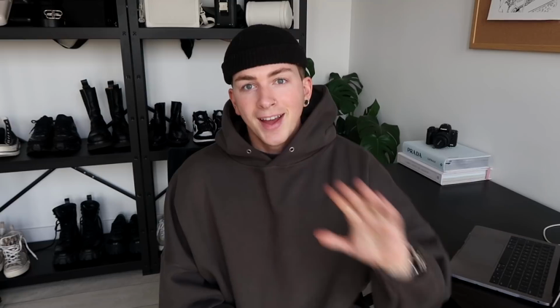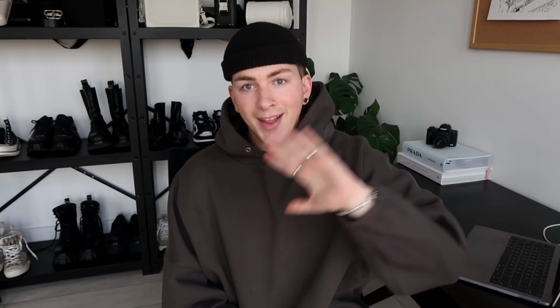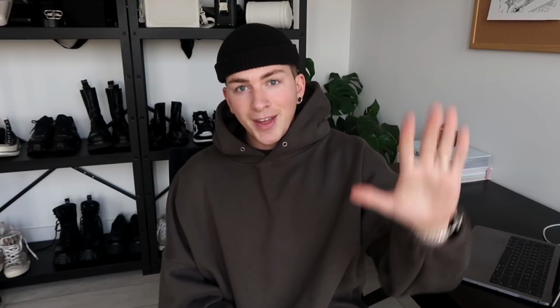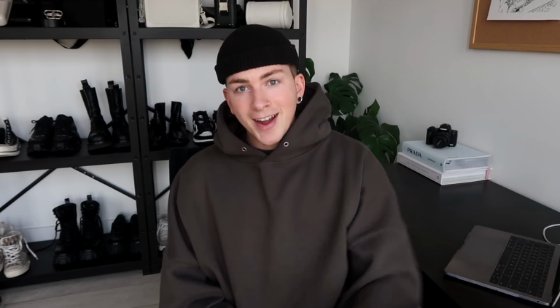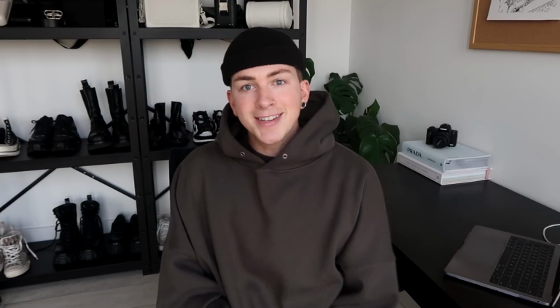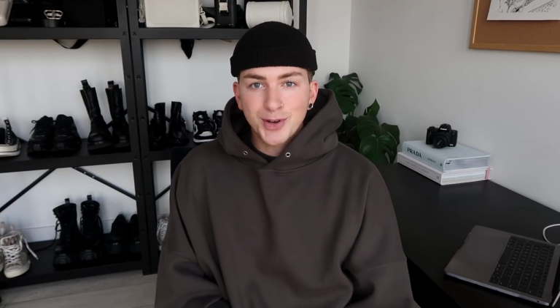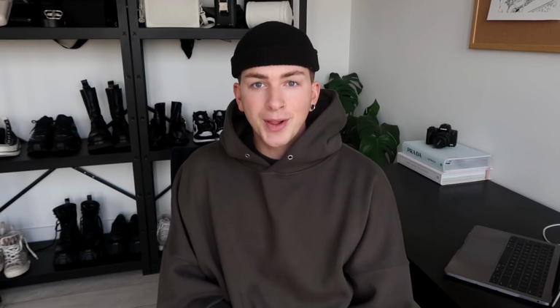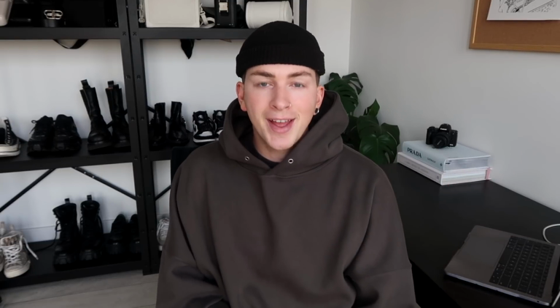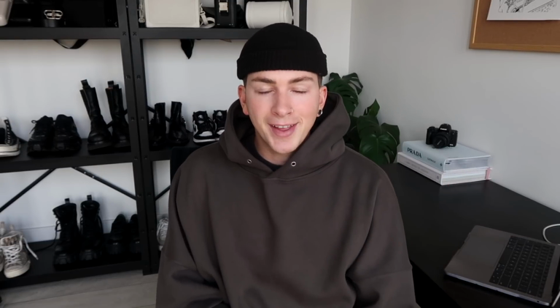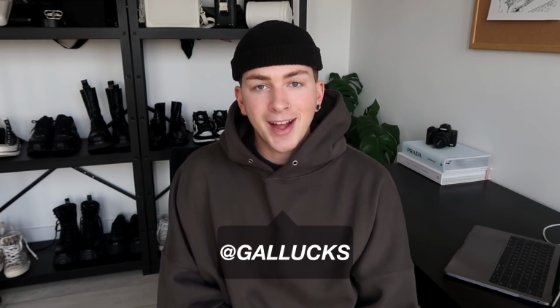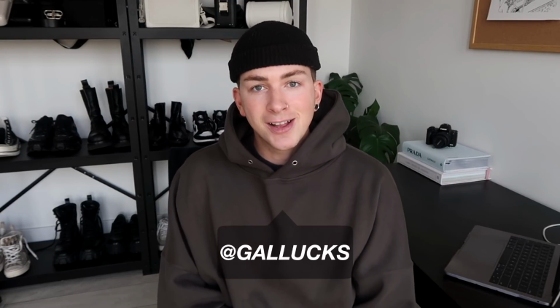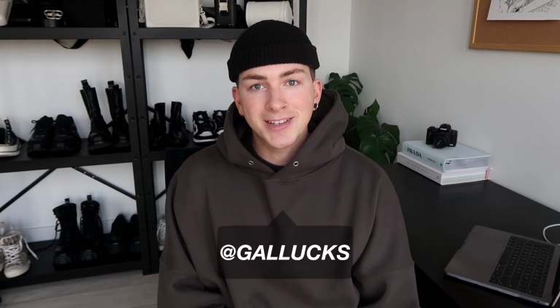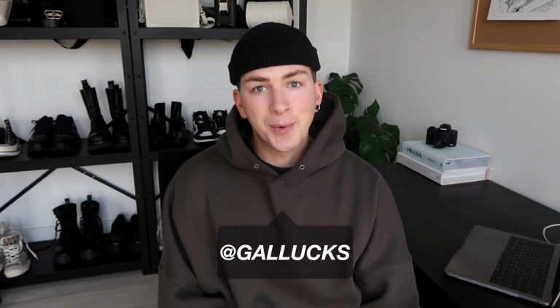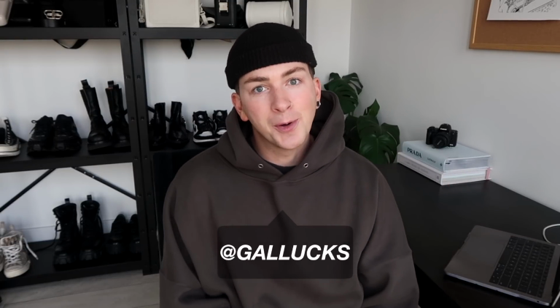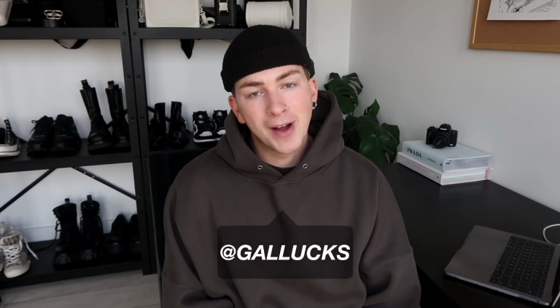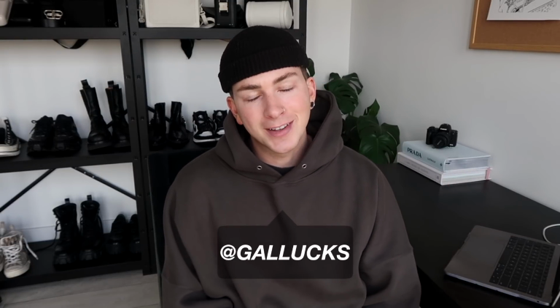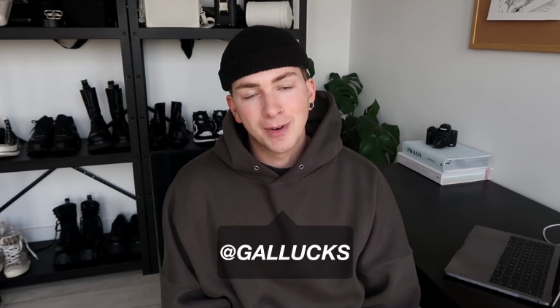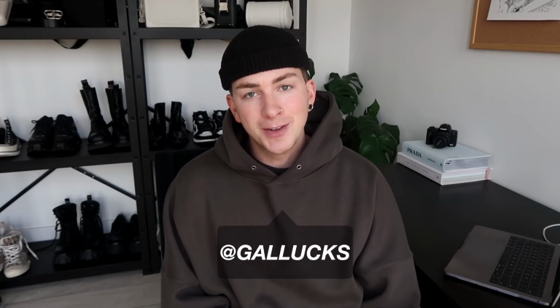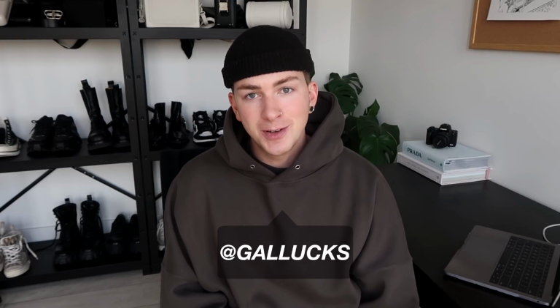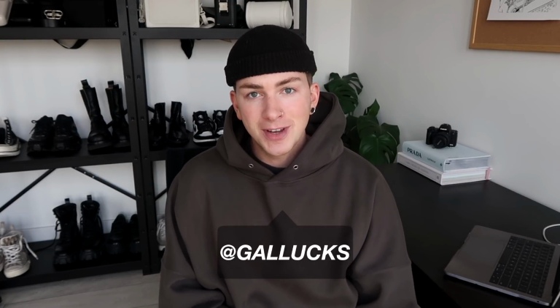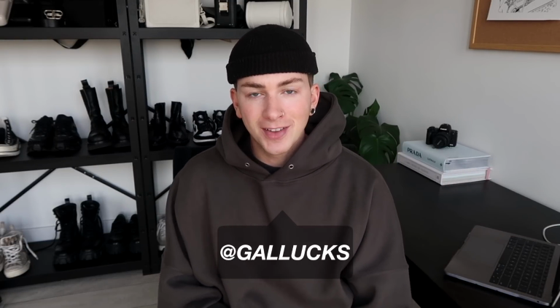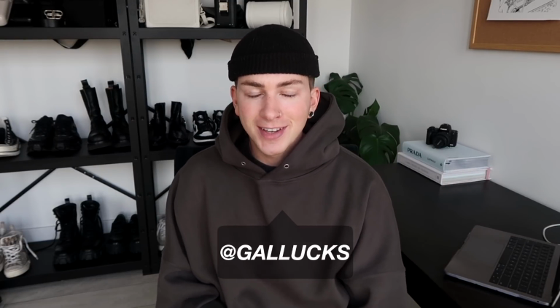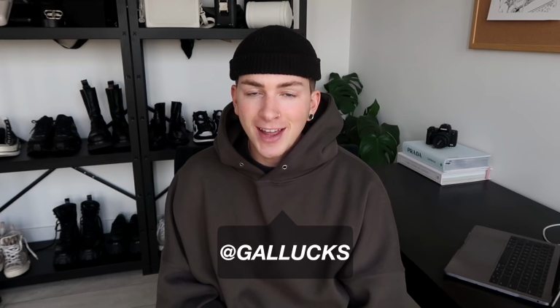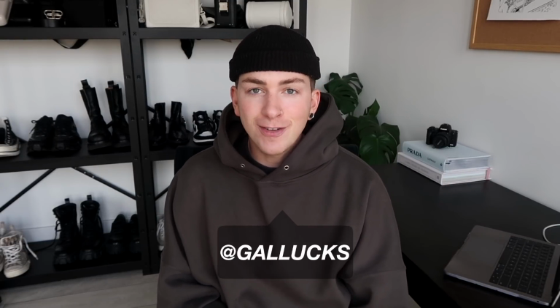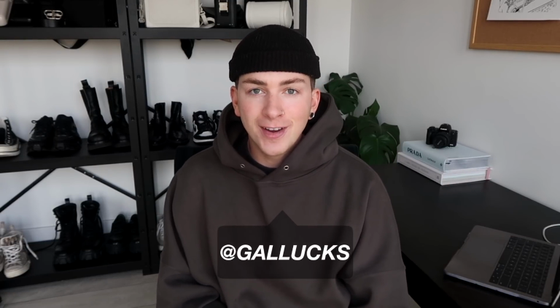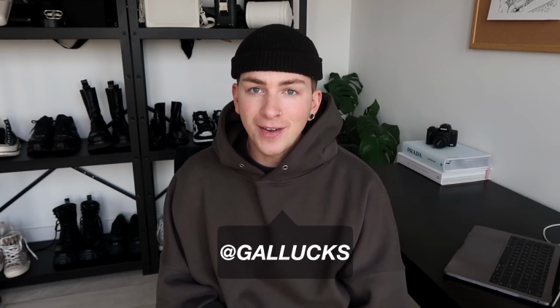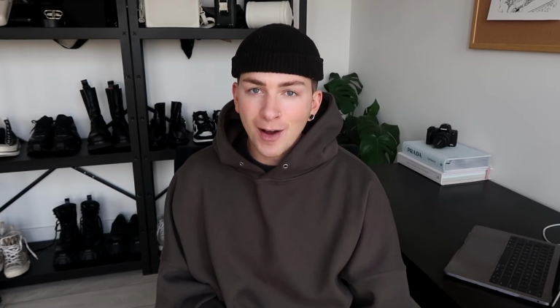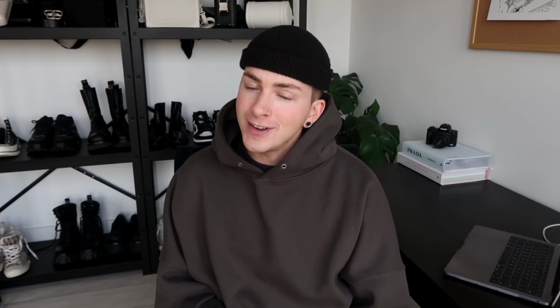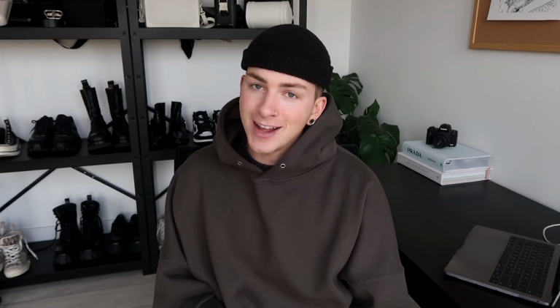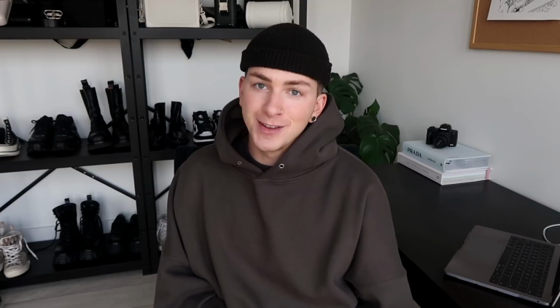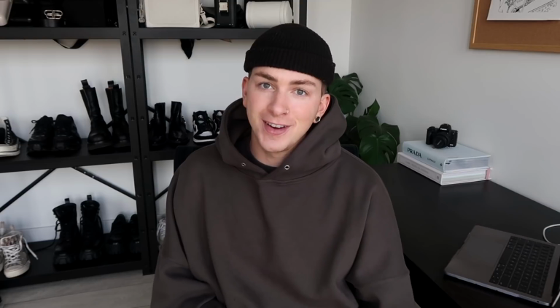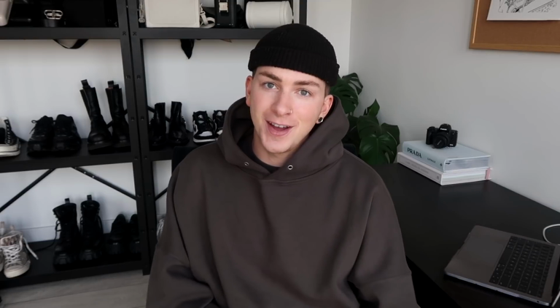Hello there guys, it's Joel here aka Galax and welcome back to my YouTube channel today for a new outfit challenge video.